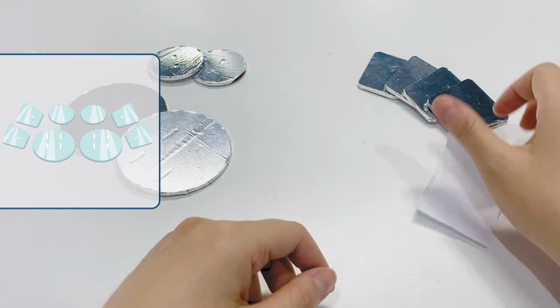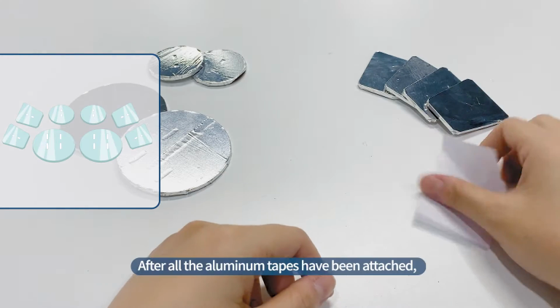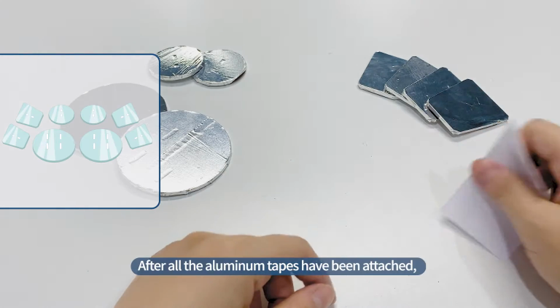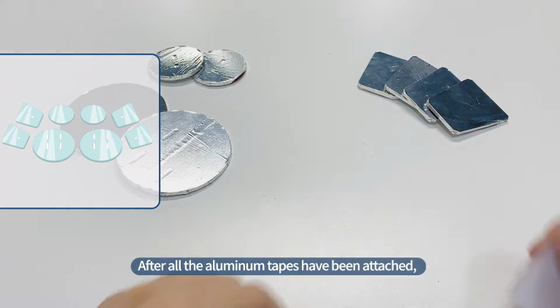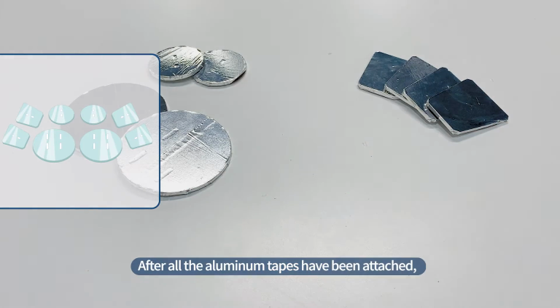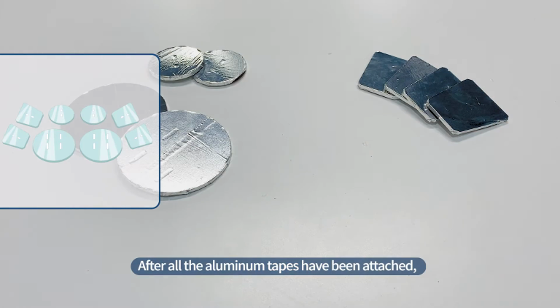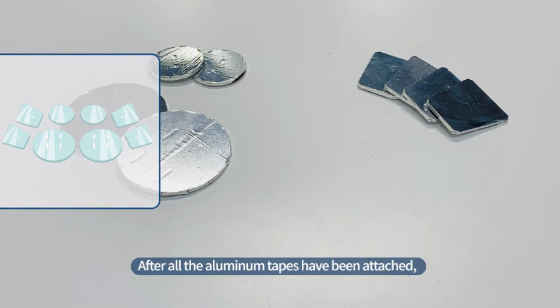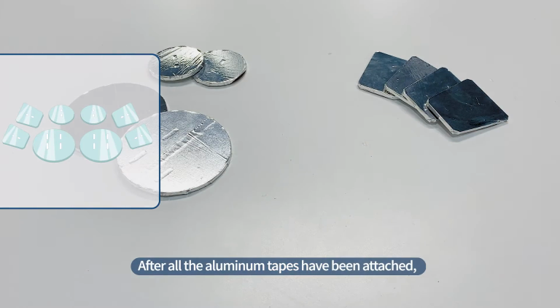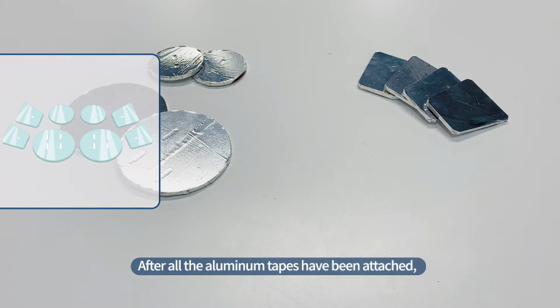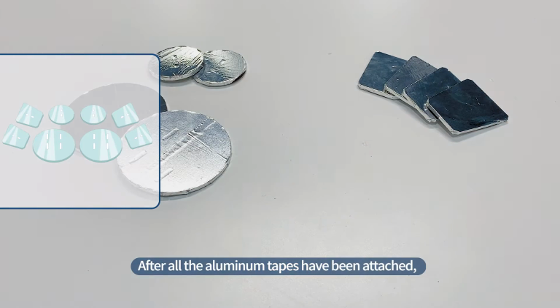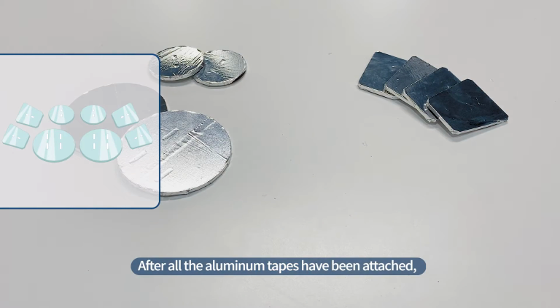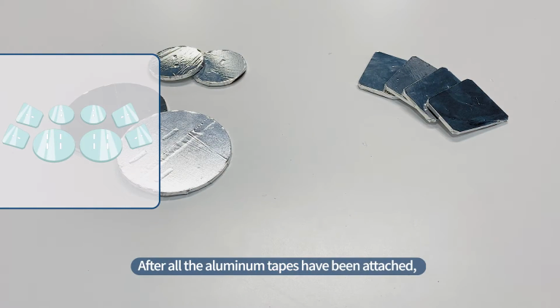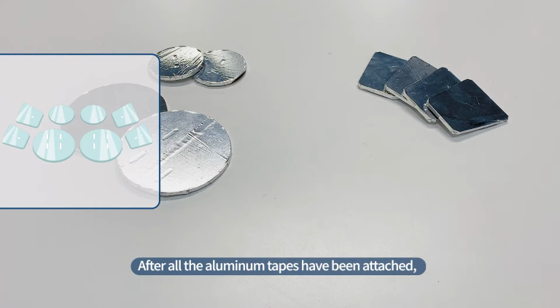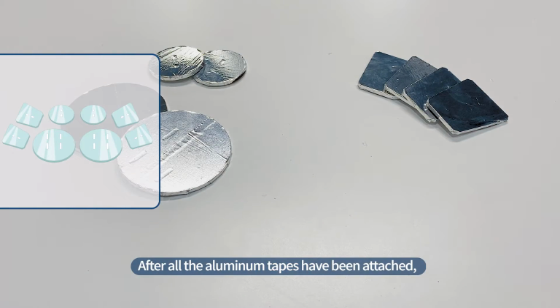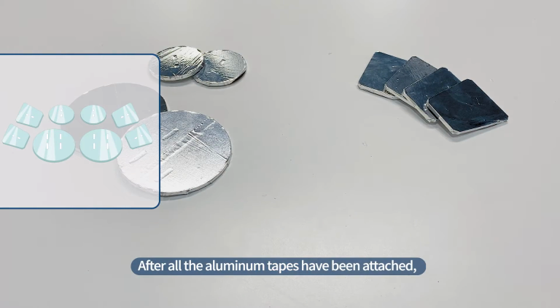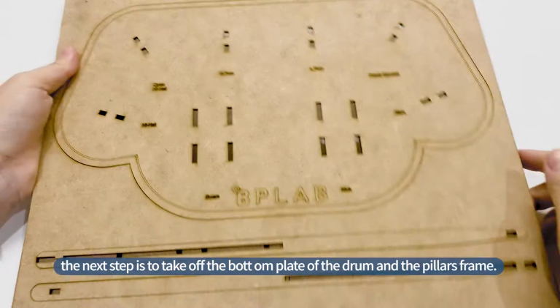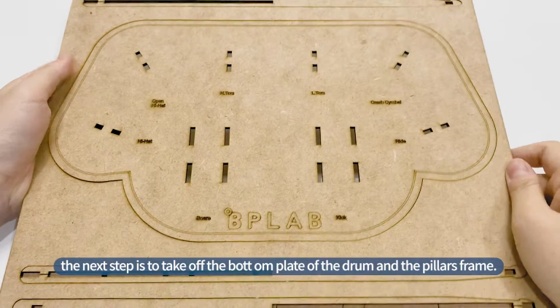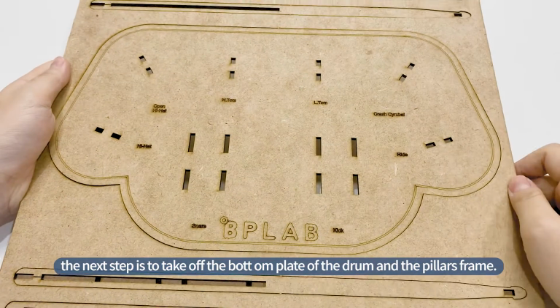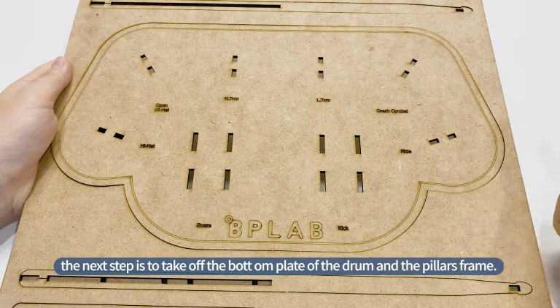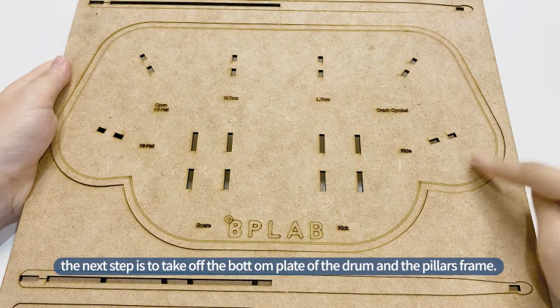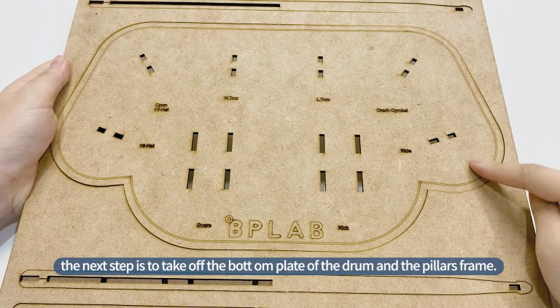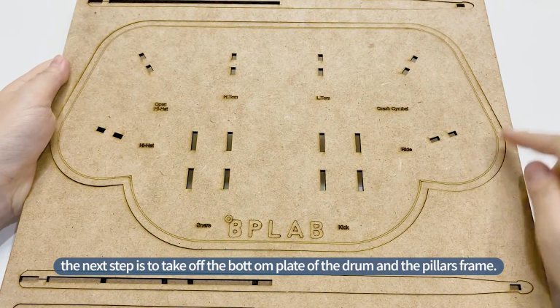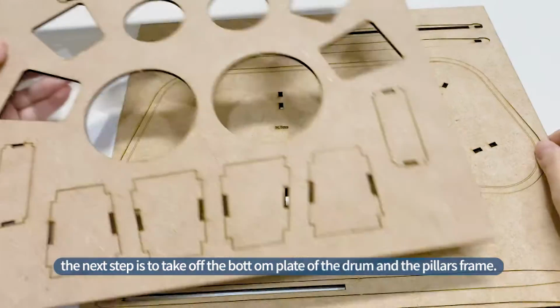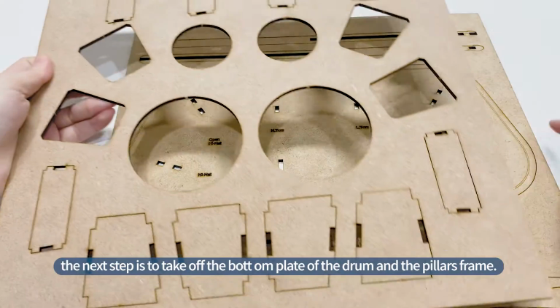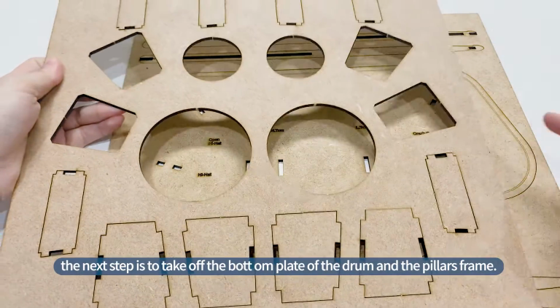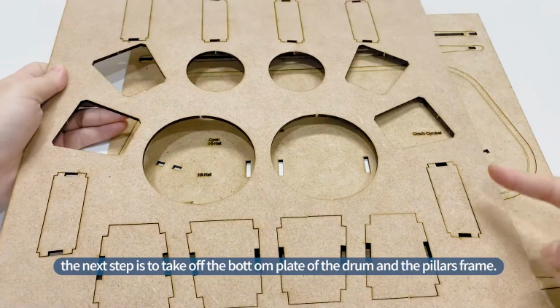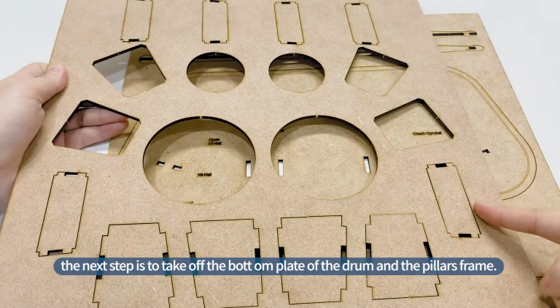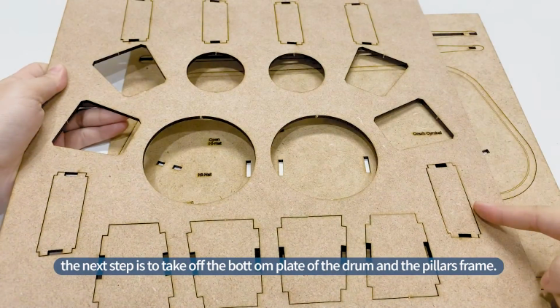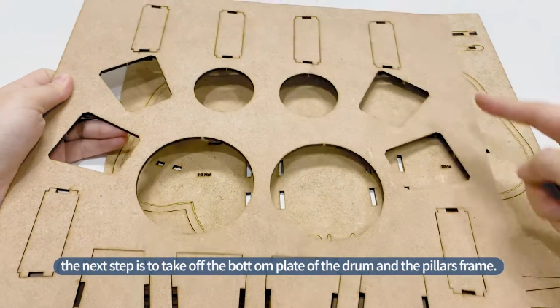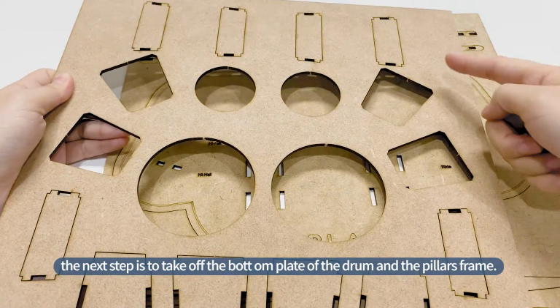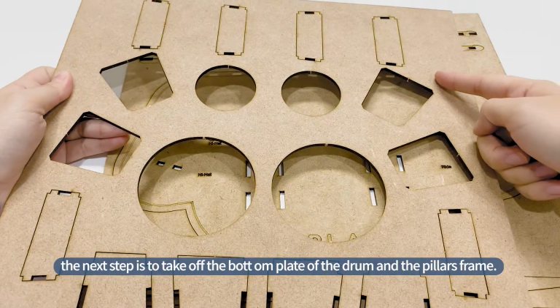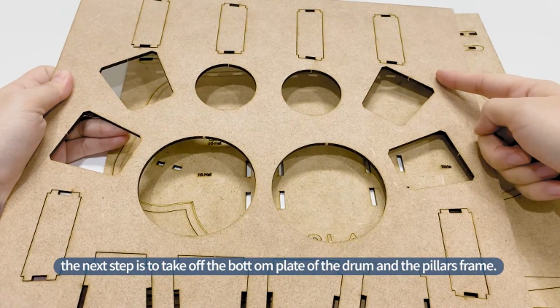Apply aluminum tape to all remaining frames. After all the aluminum tapes have been attached, the next step is to take off the bottom plate of the drum and the pillar frames.